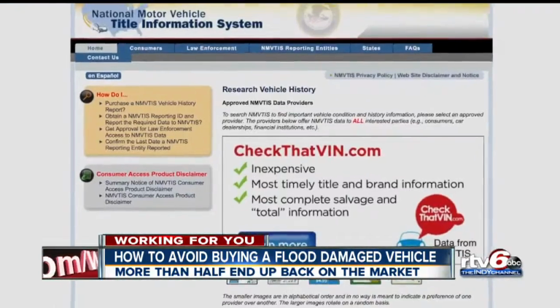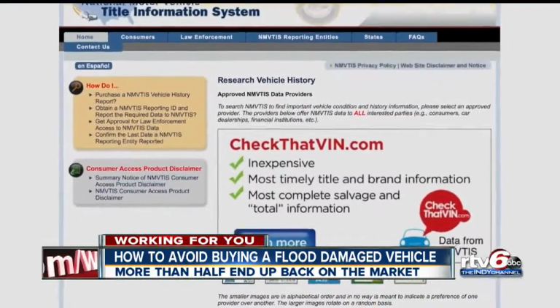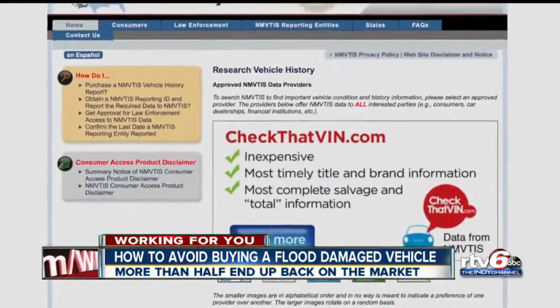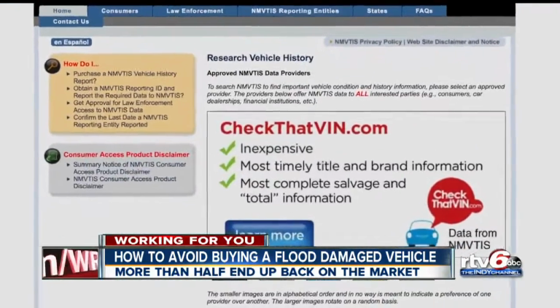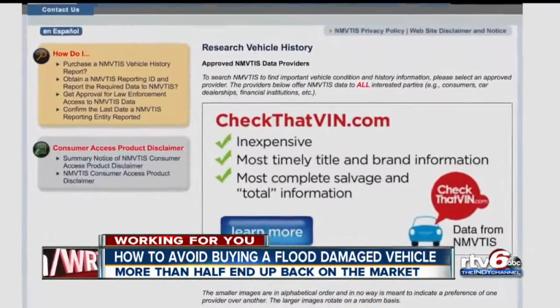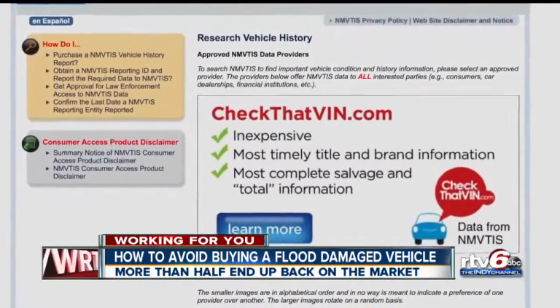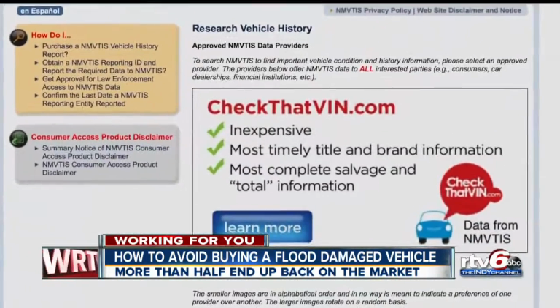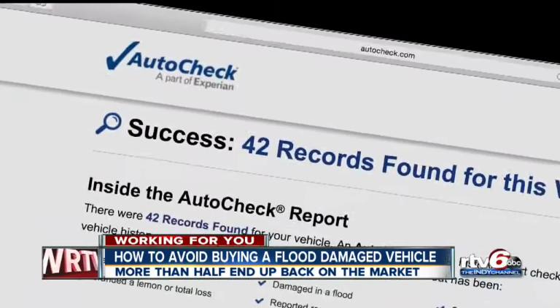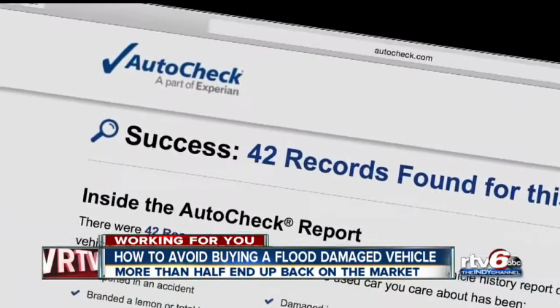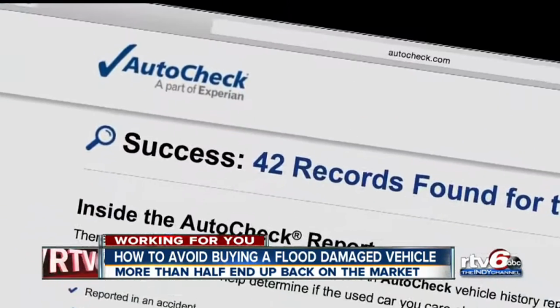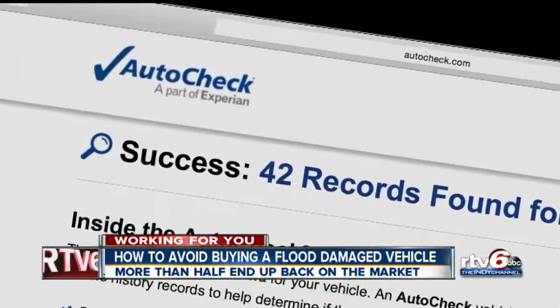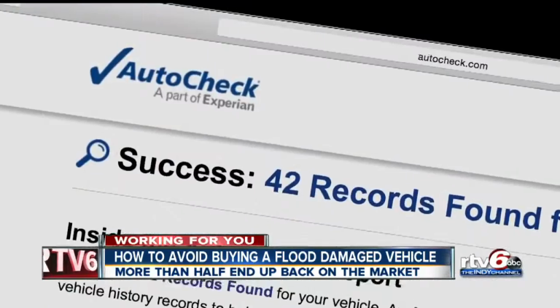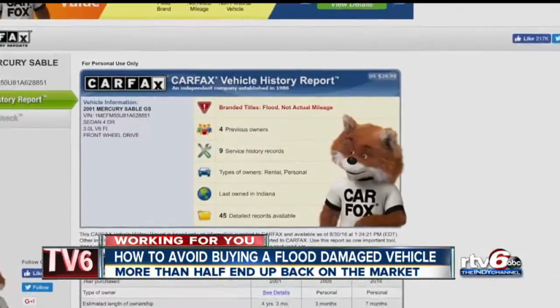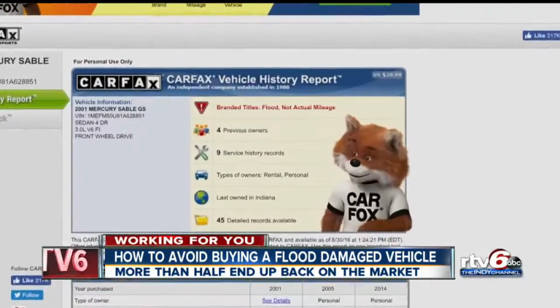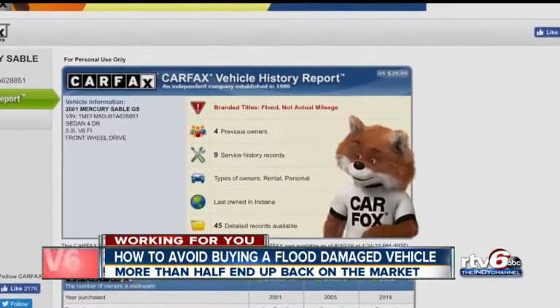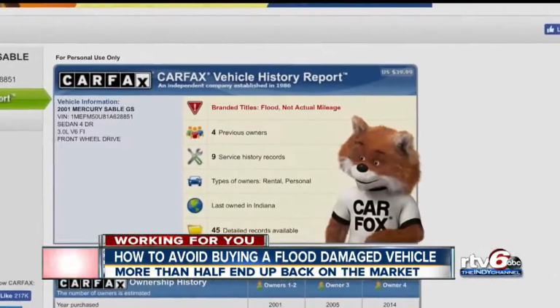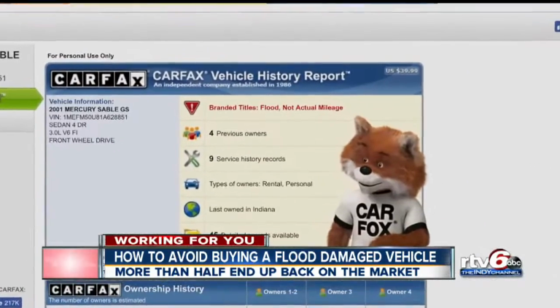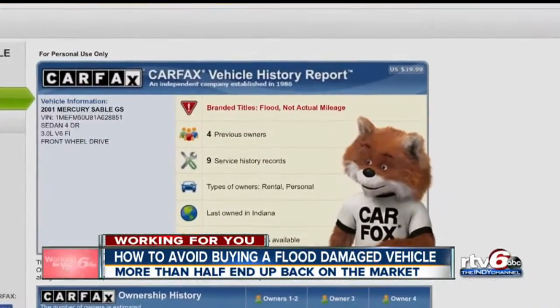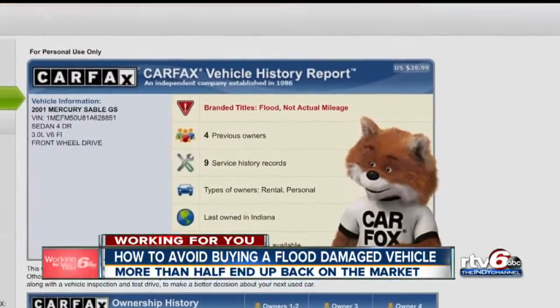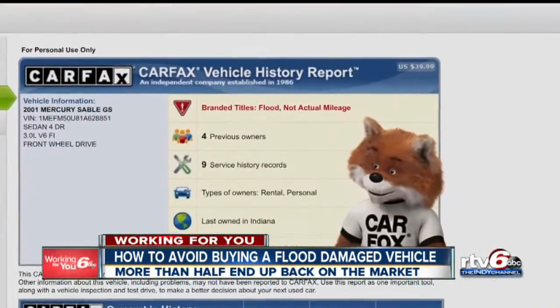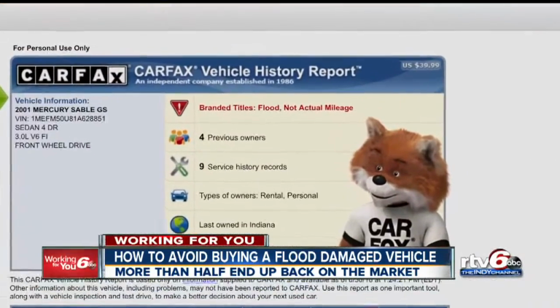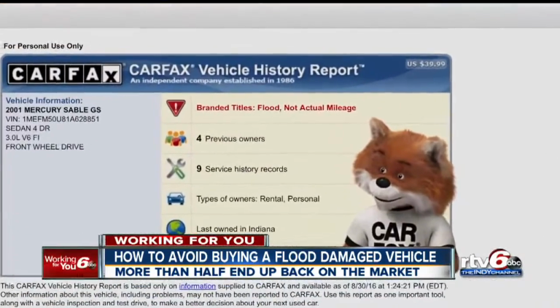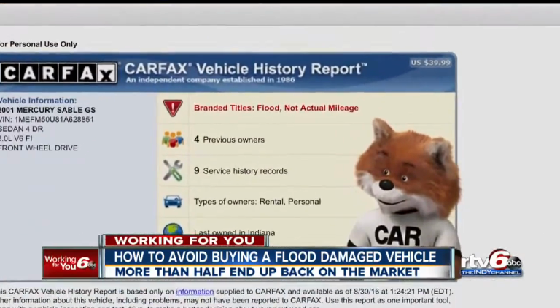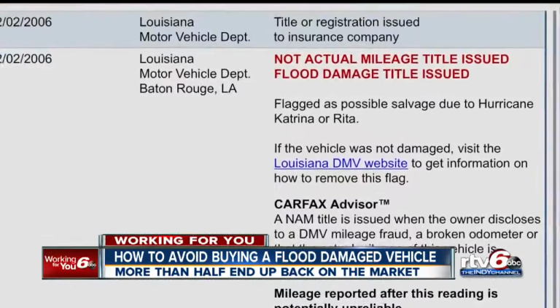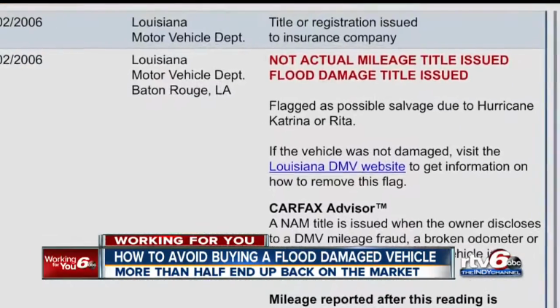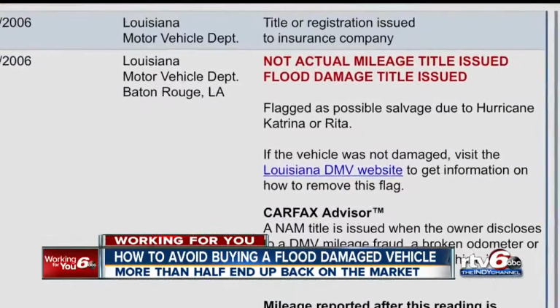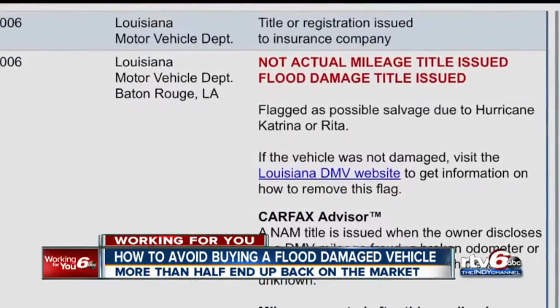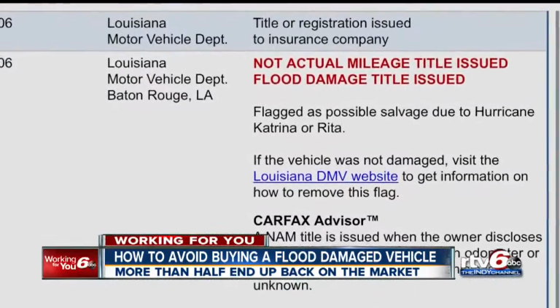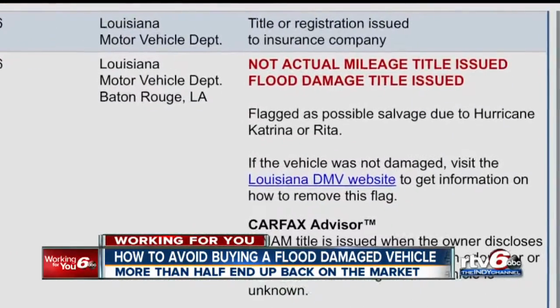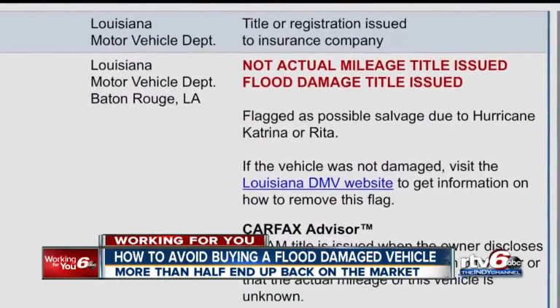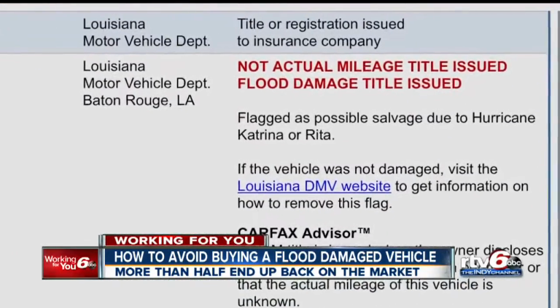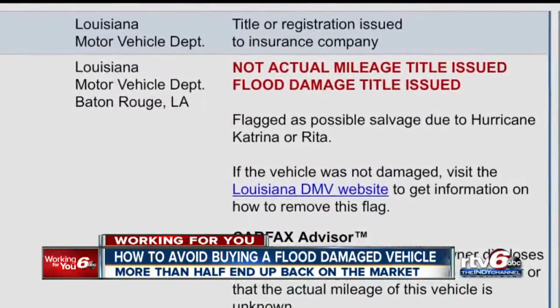Run the vehicle identification number through AutoCheck, Carfax, or similar services. That should show whether the vehicle has a flooded title.